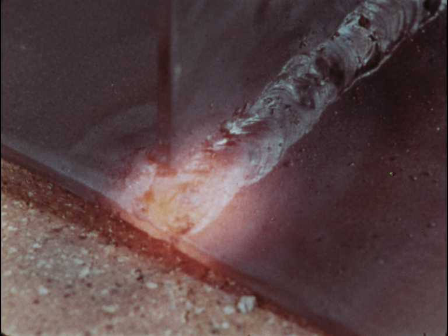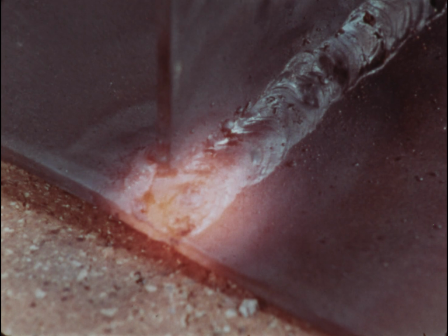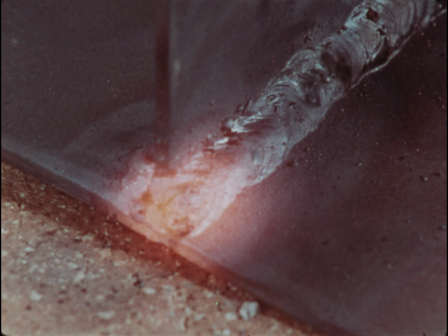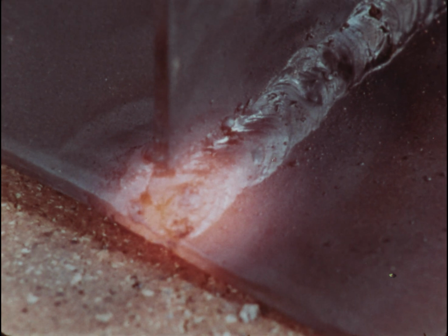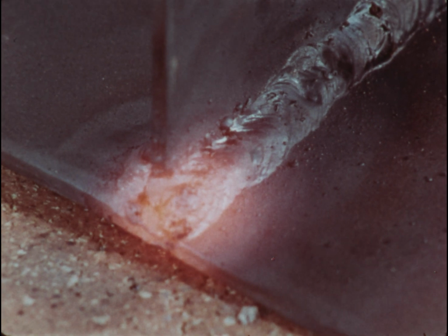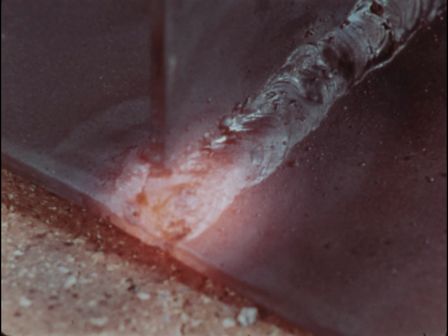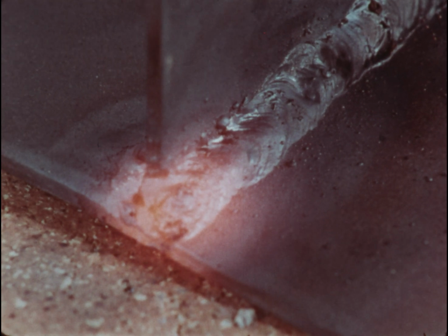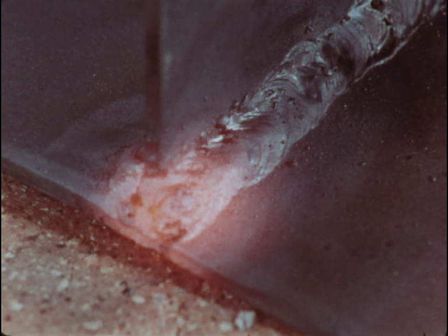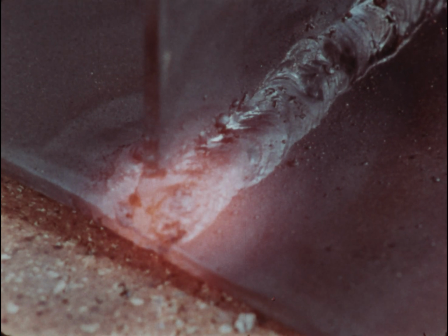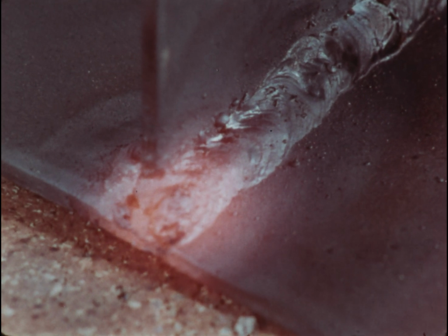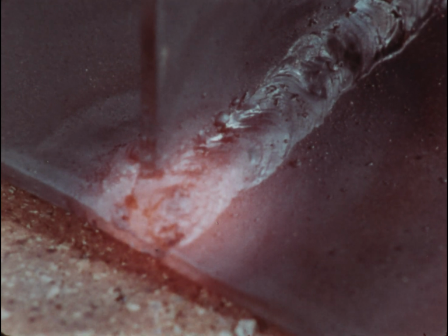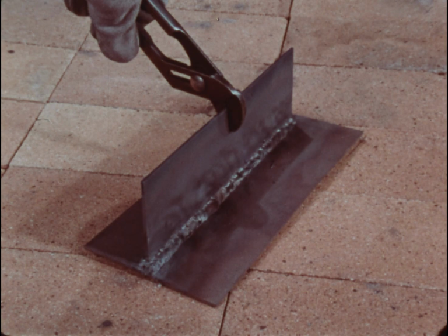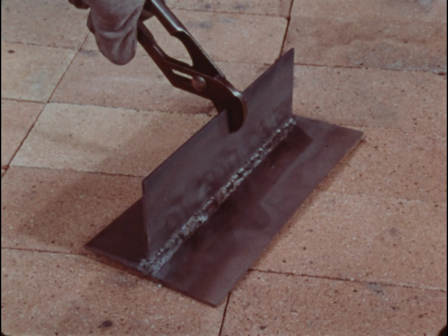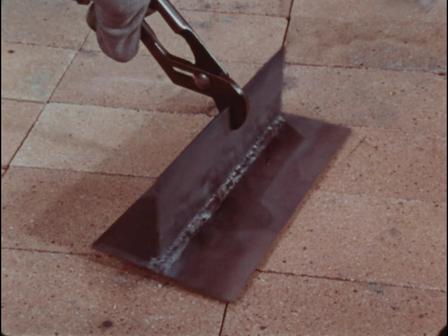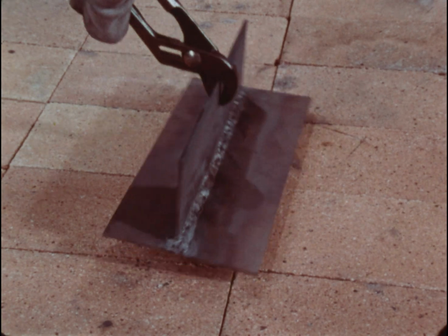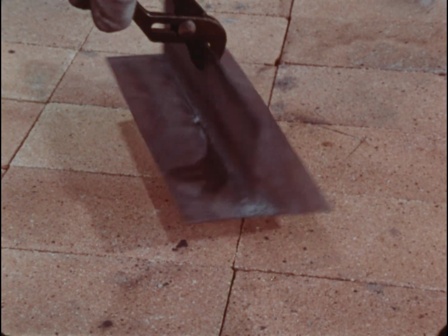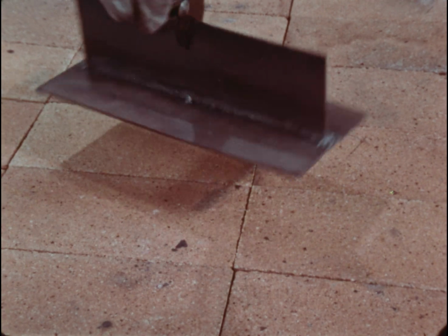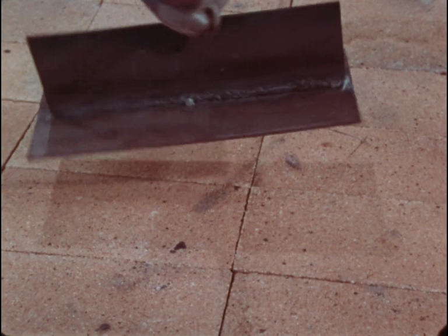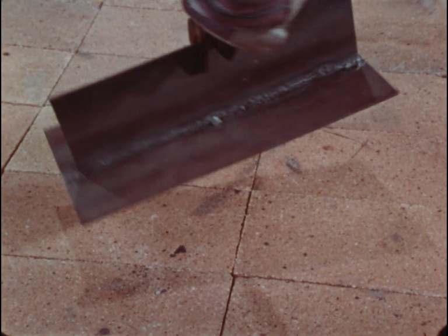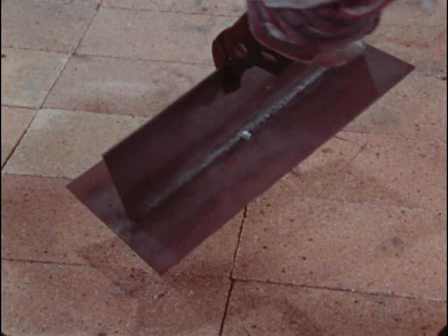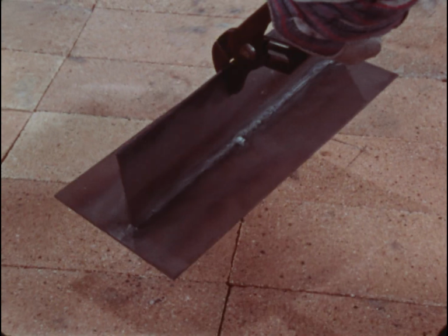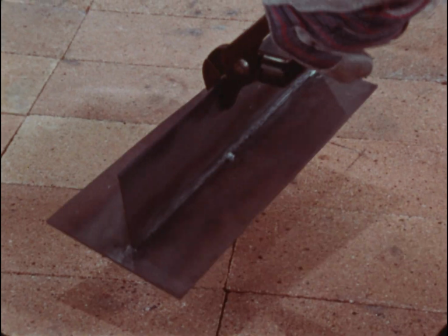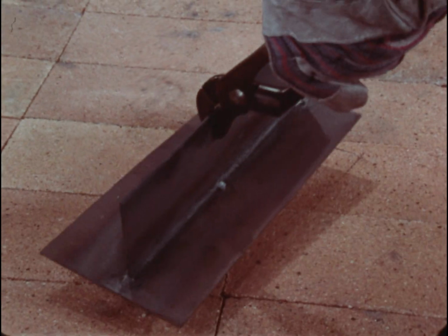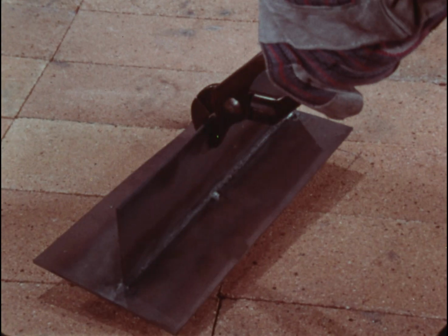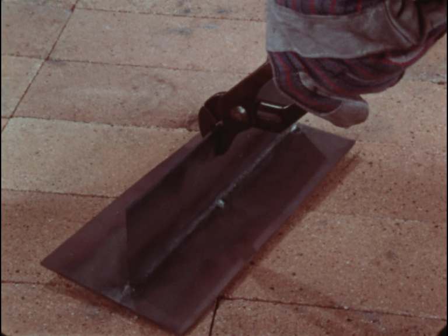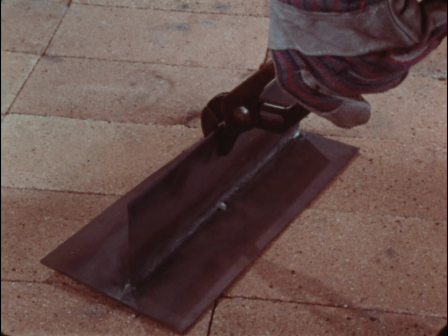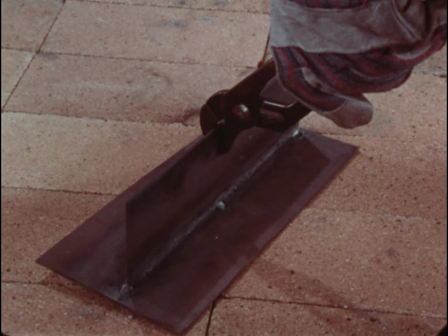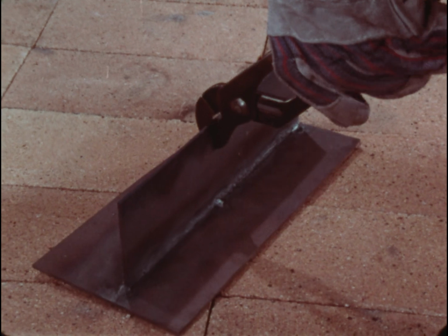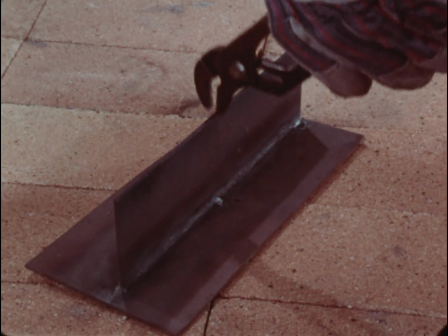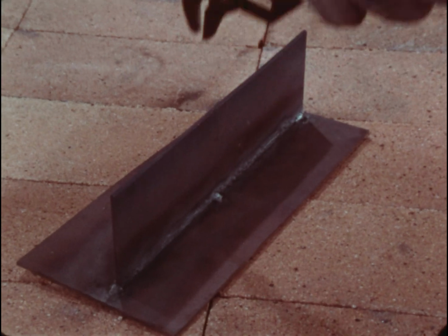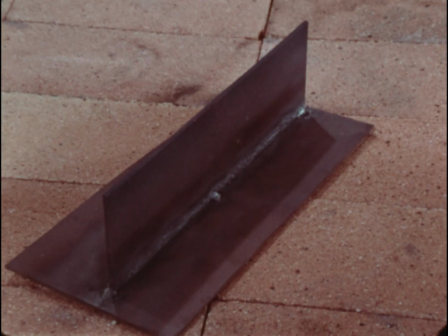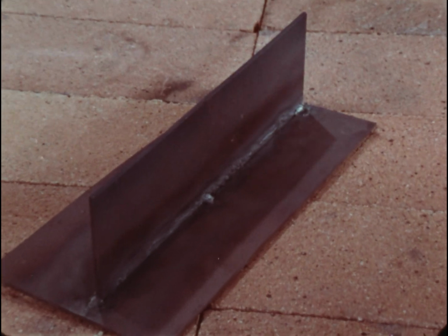When you've completed one side, turn the T around. Welding both sides will give maximum strength.